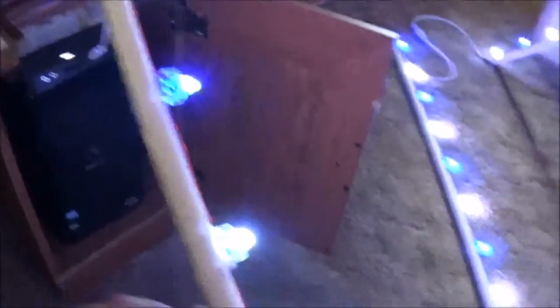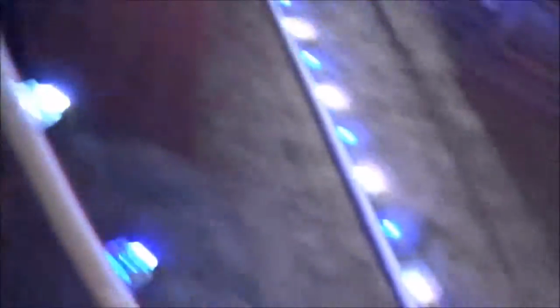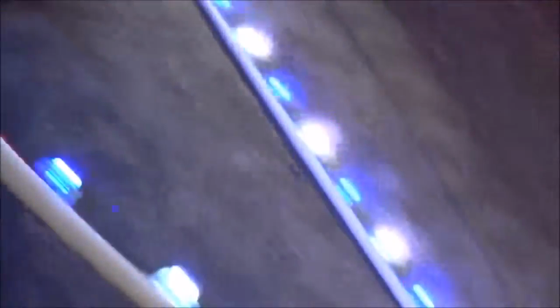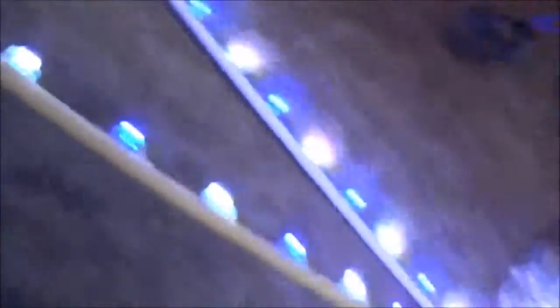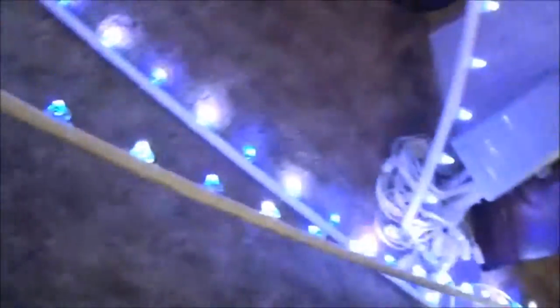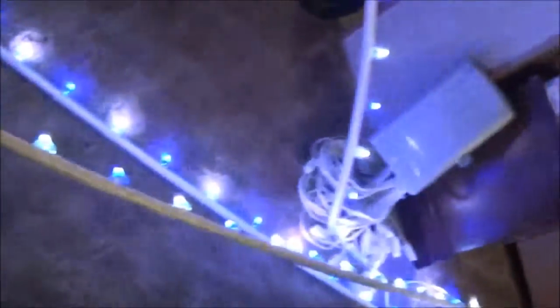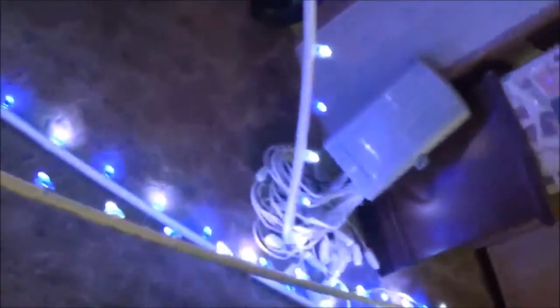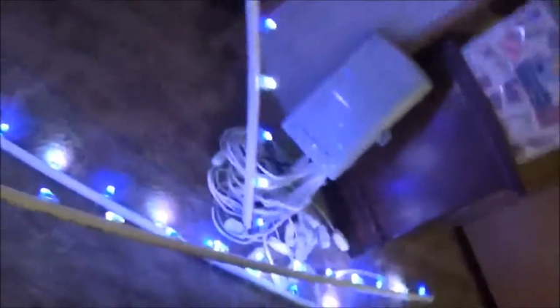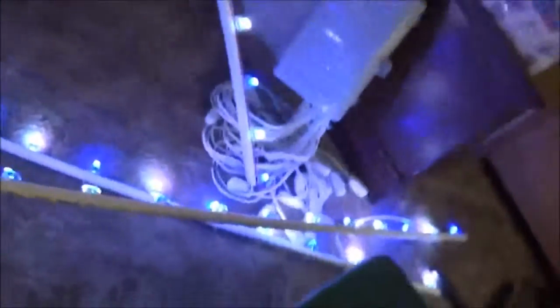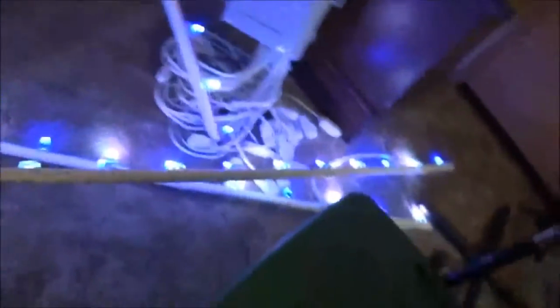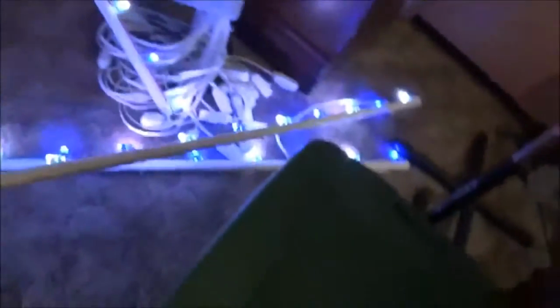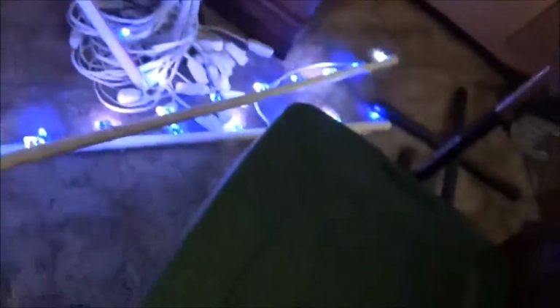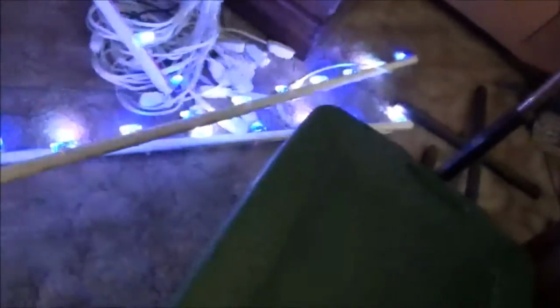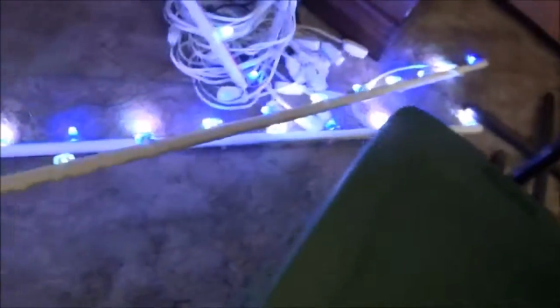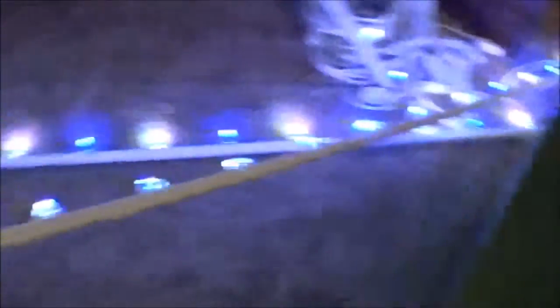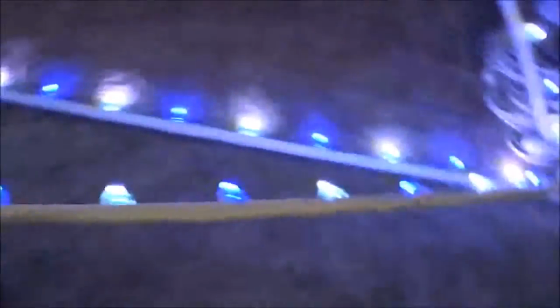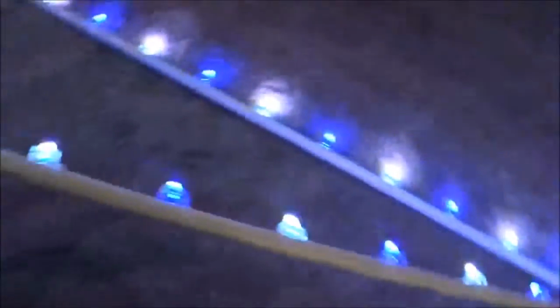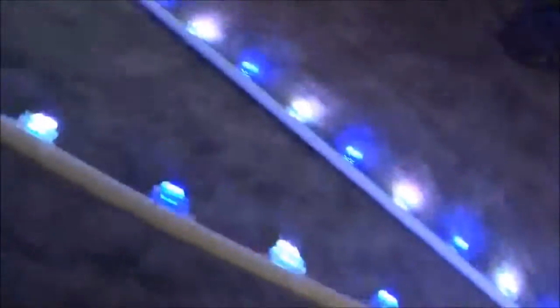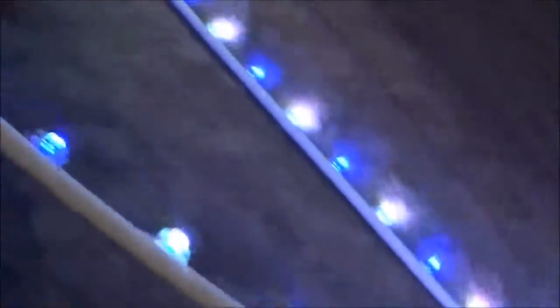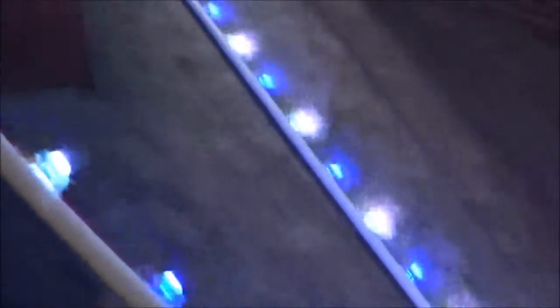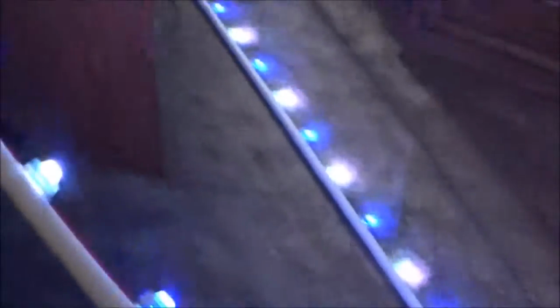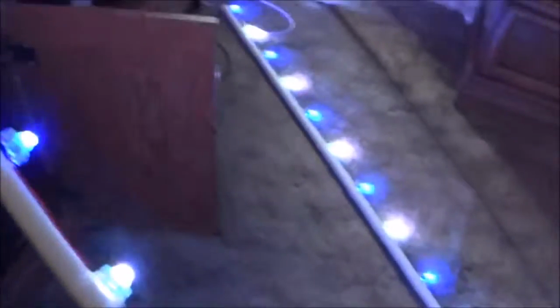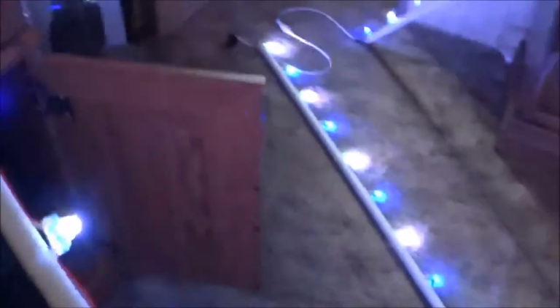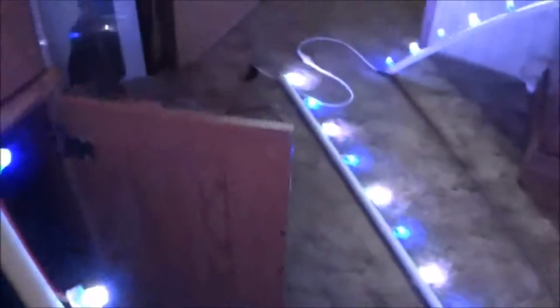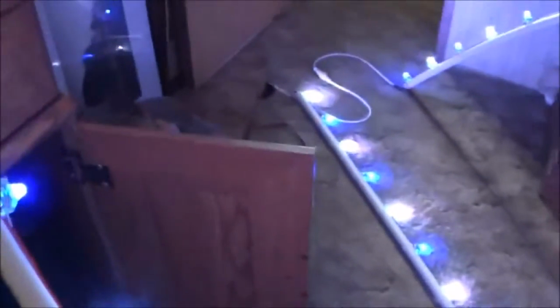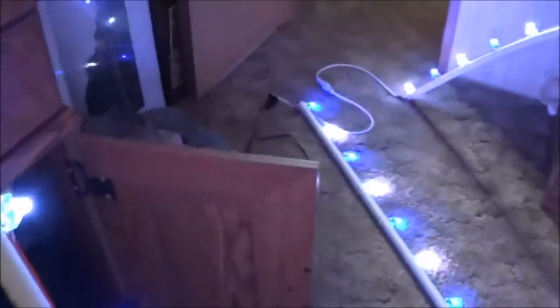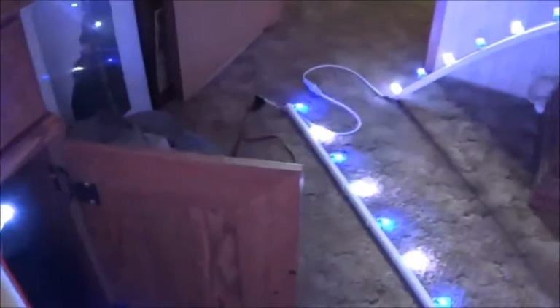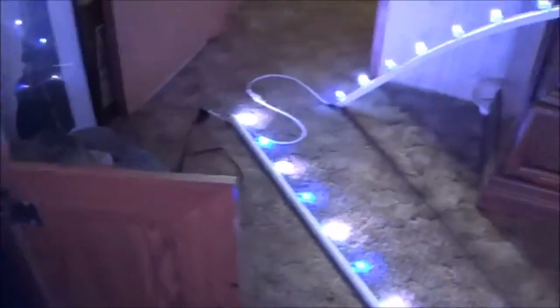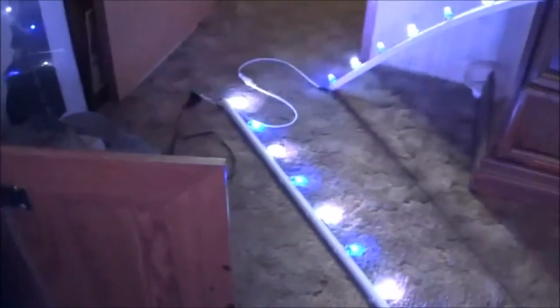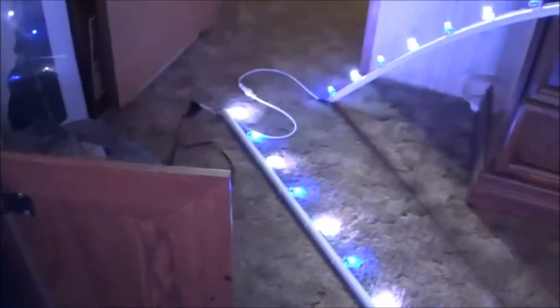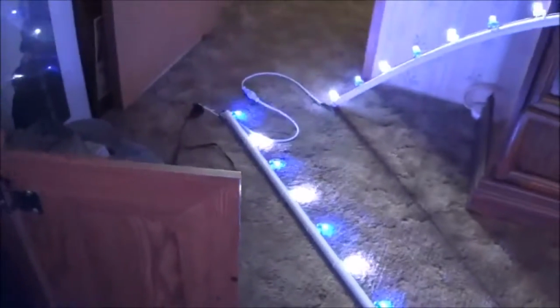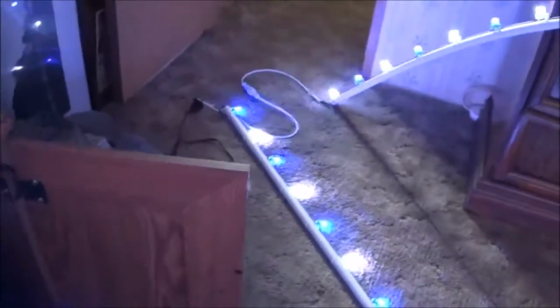Goes down, connects to the second one, goes up. The second one connects to the third one.